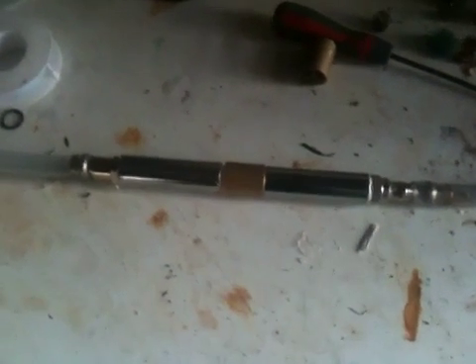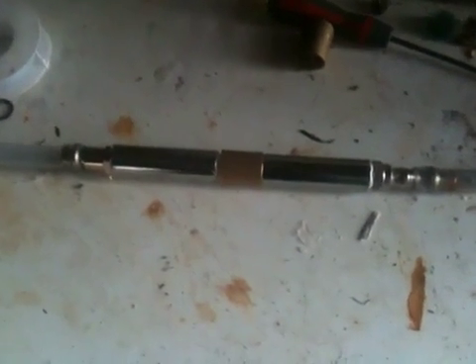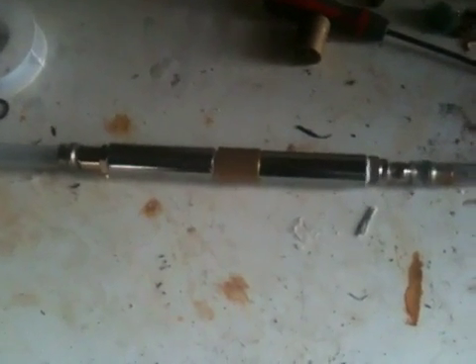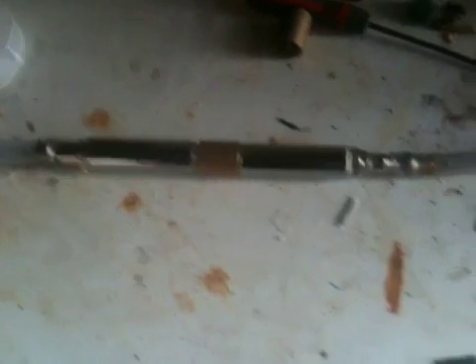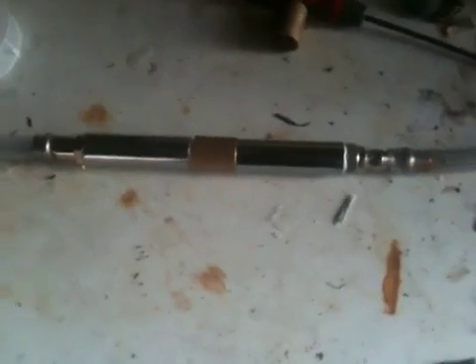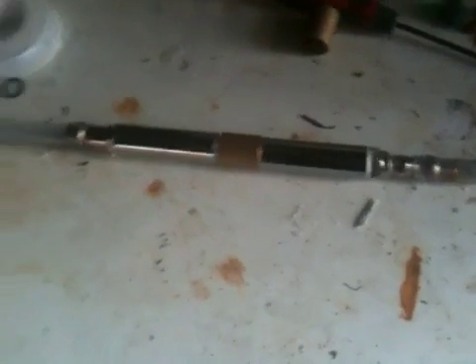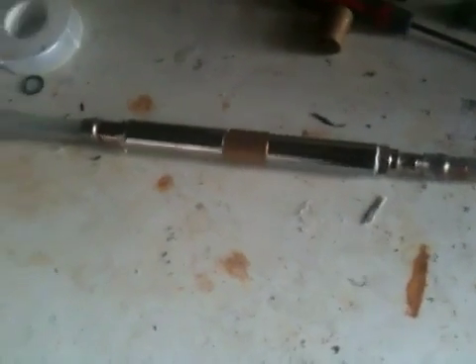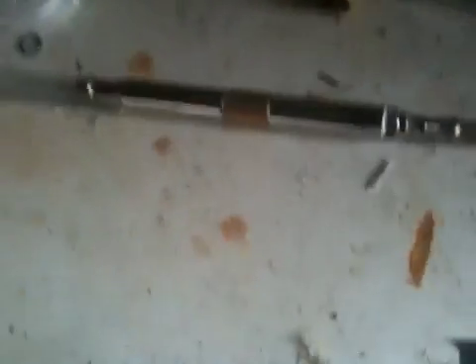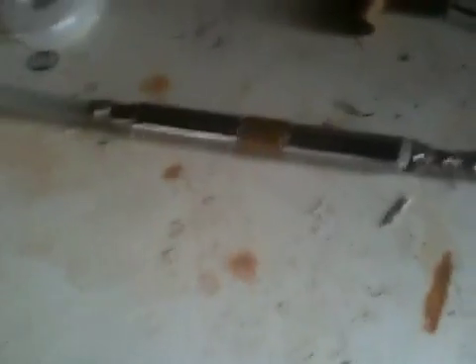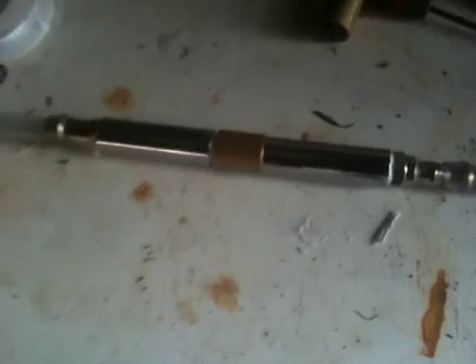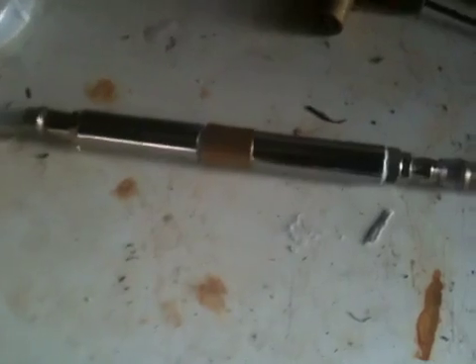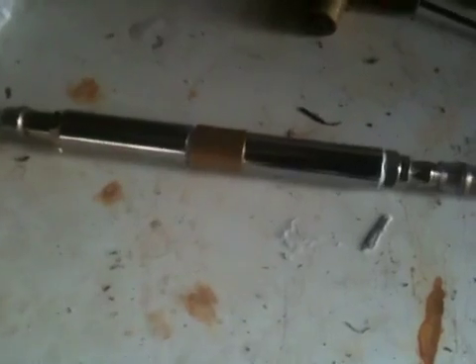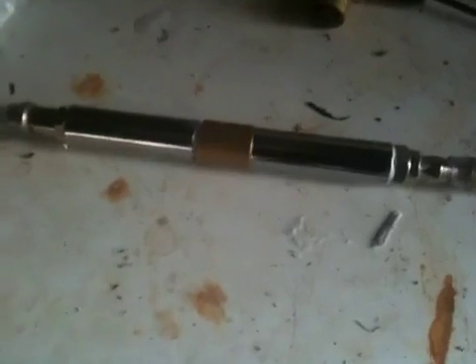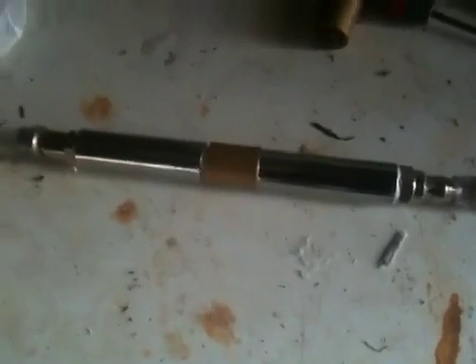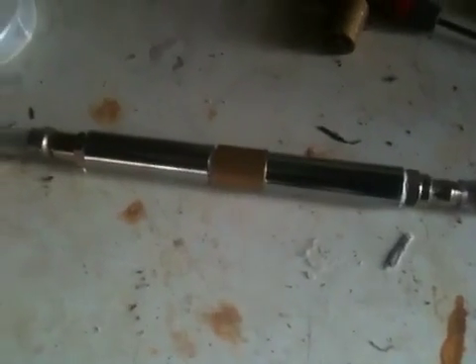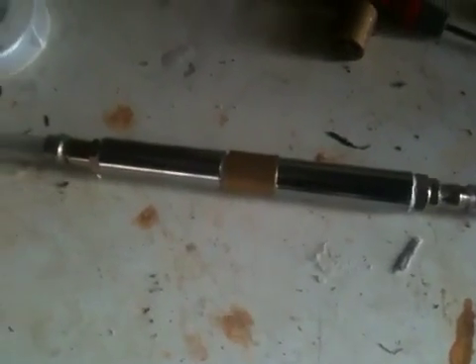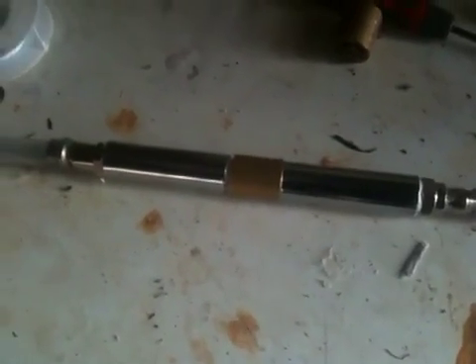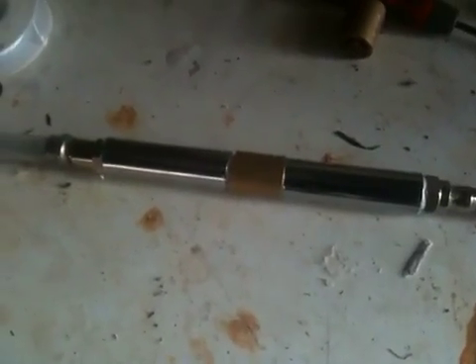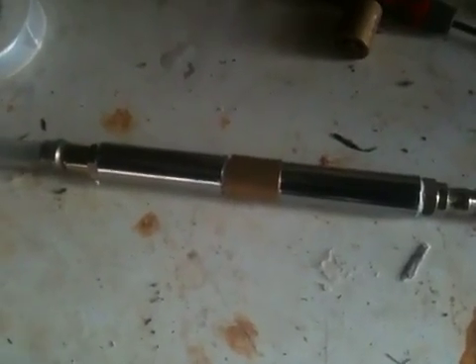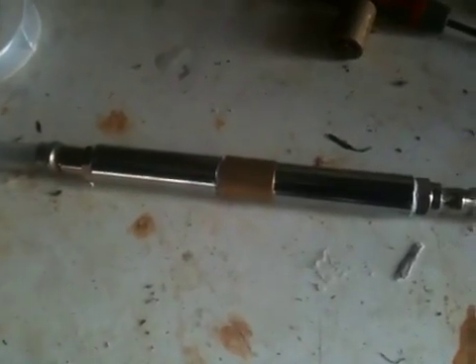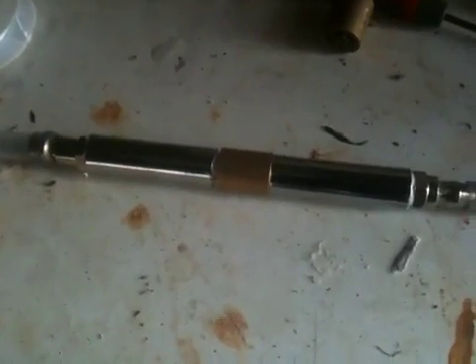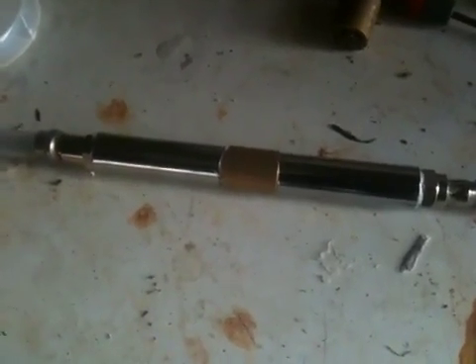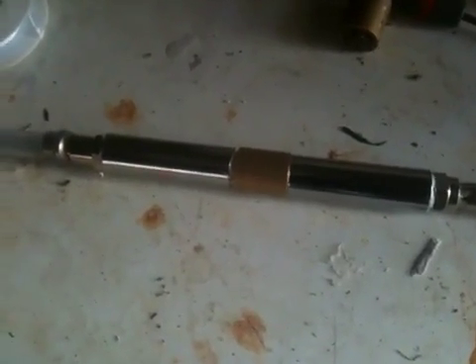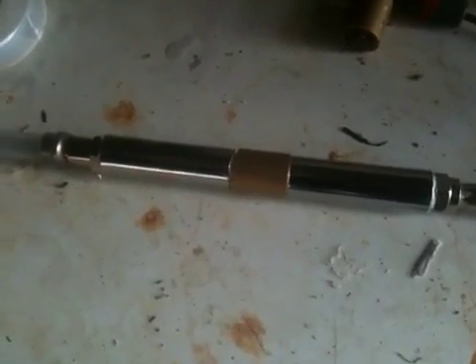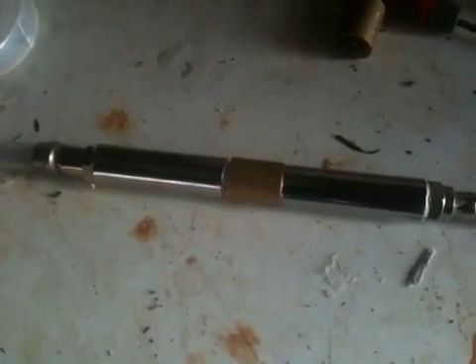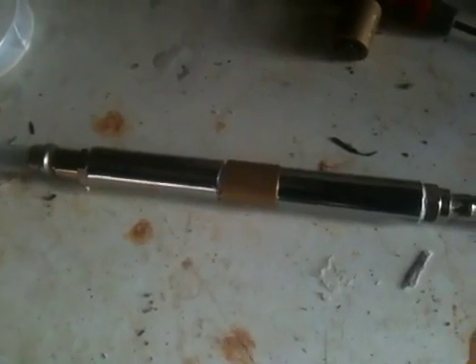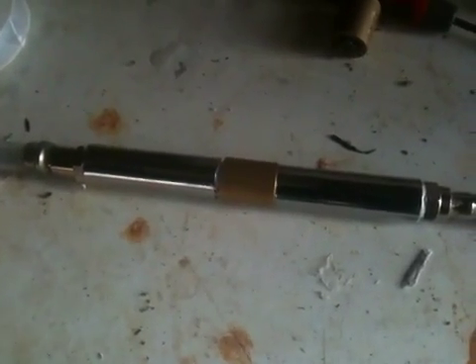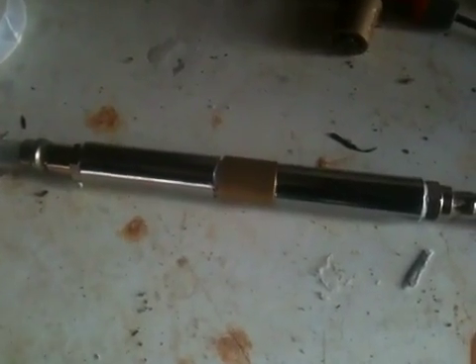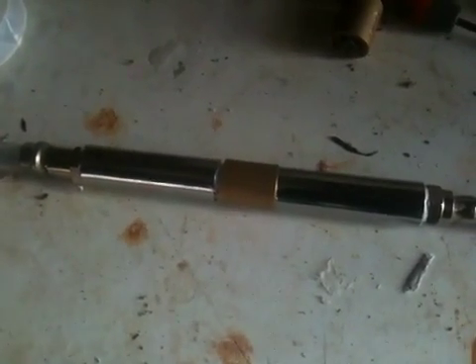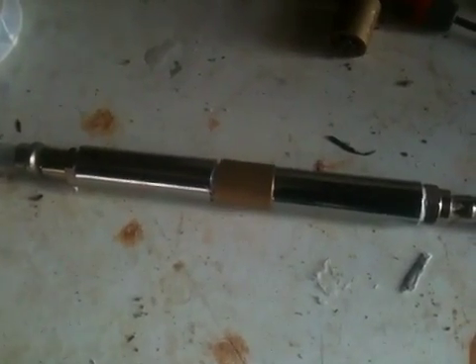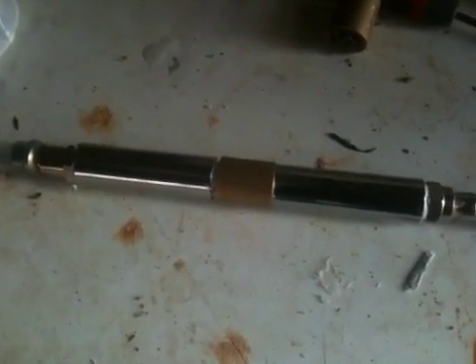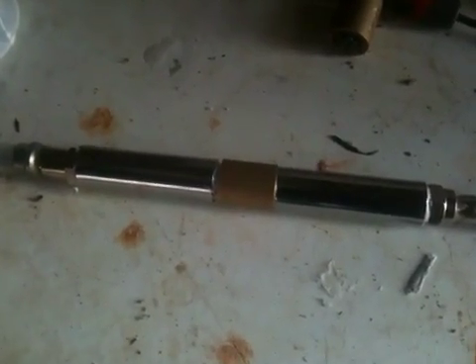Hello YouTube, this is Mark II of the Flame Arrester from the other day — it's twice as long.